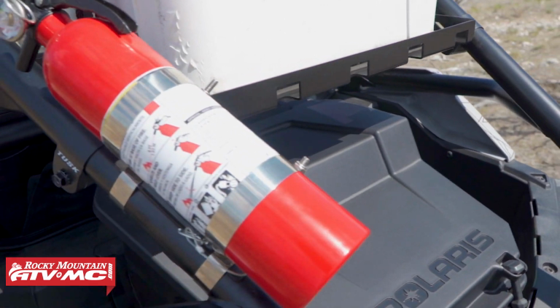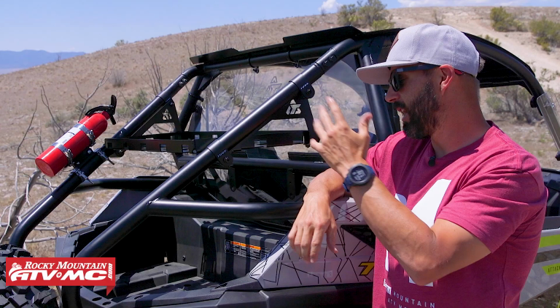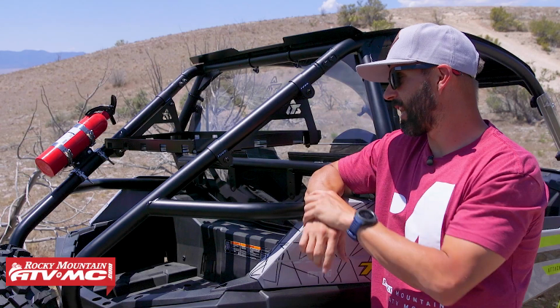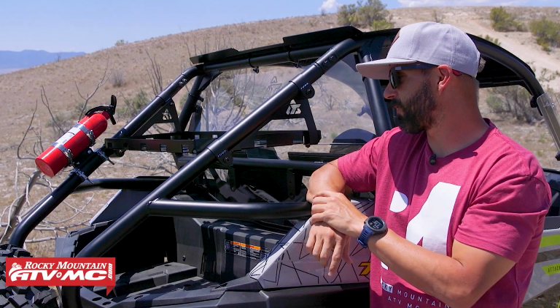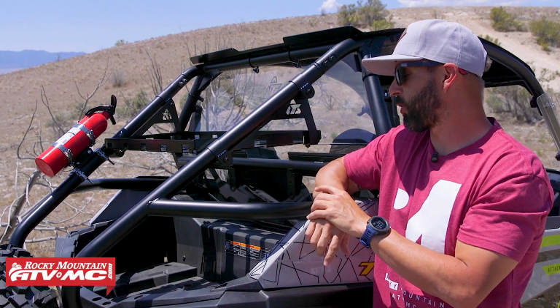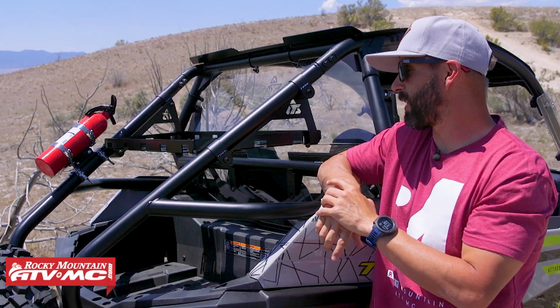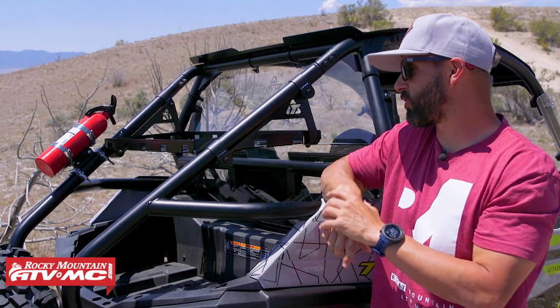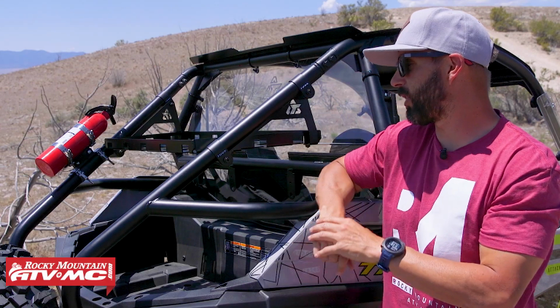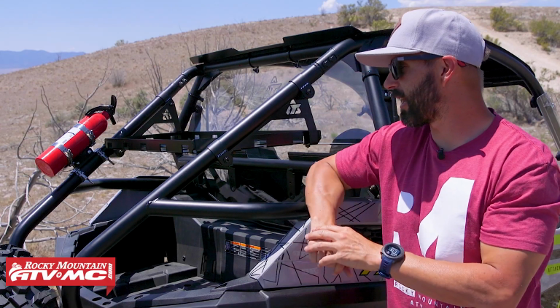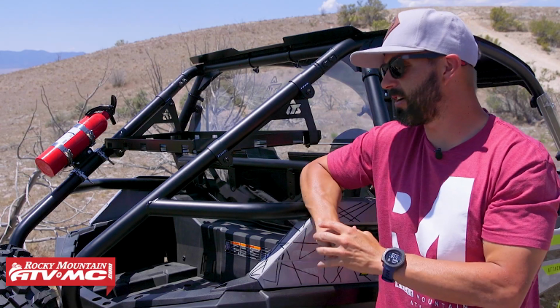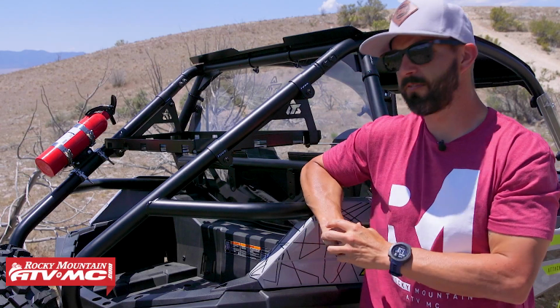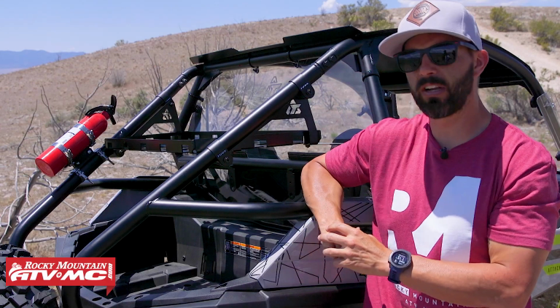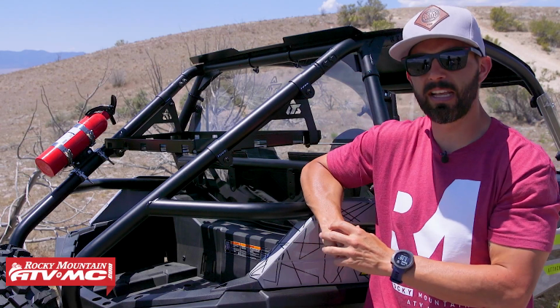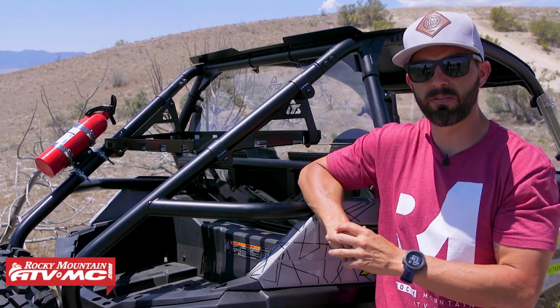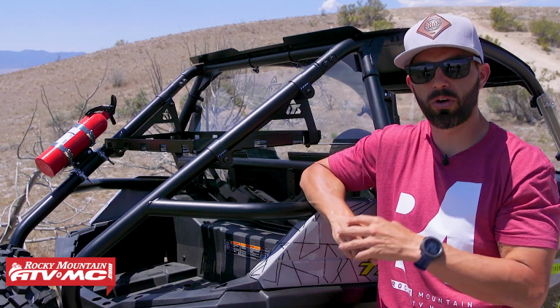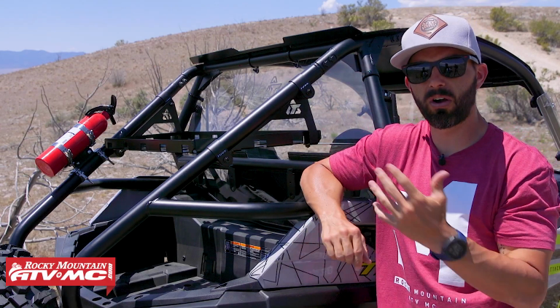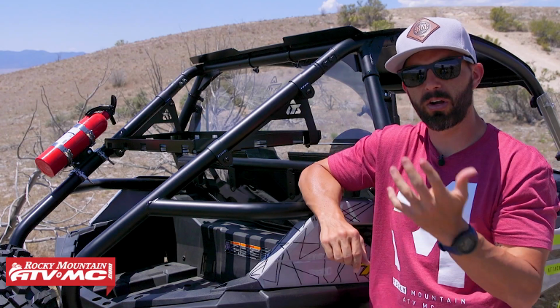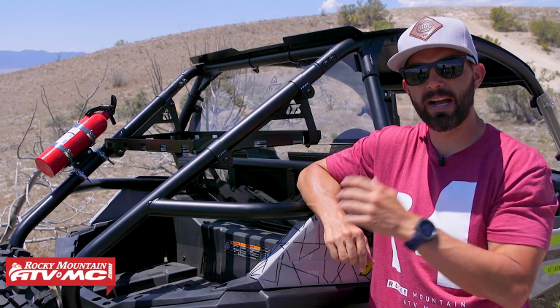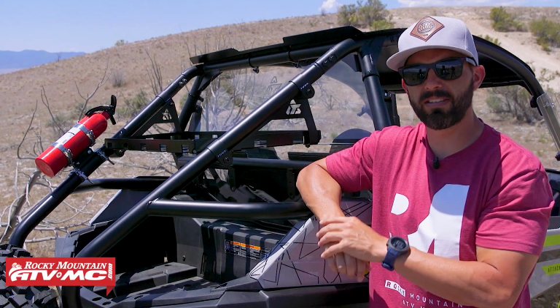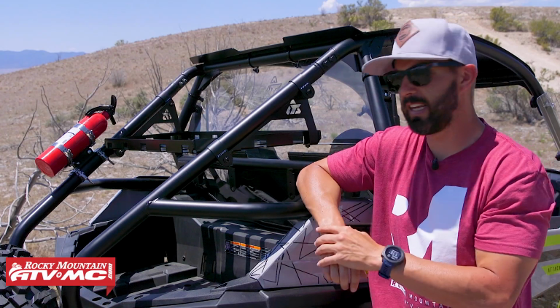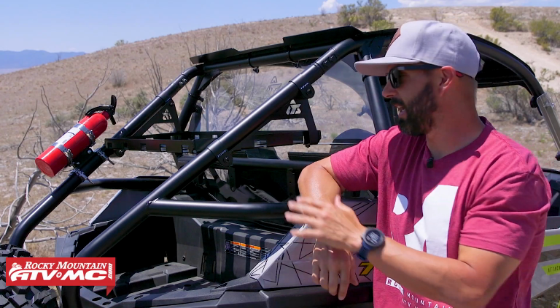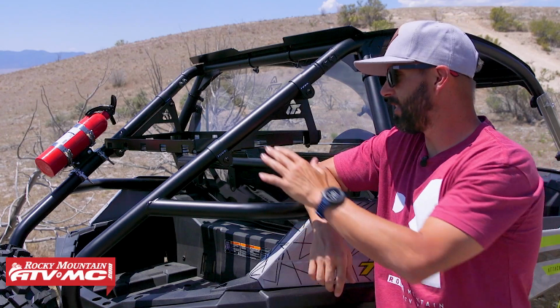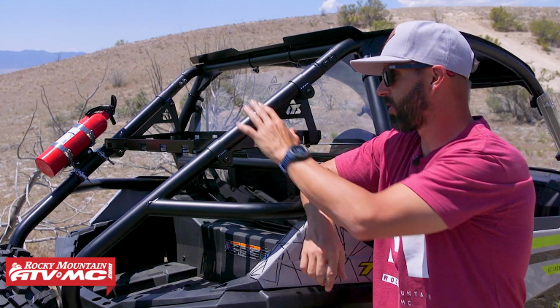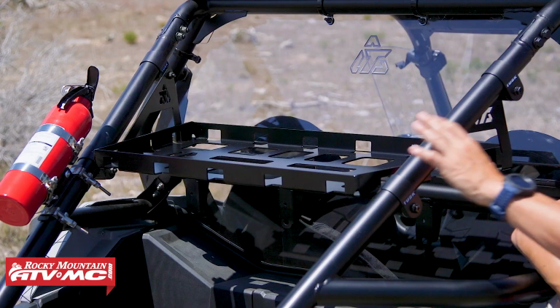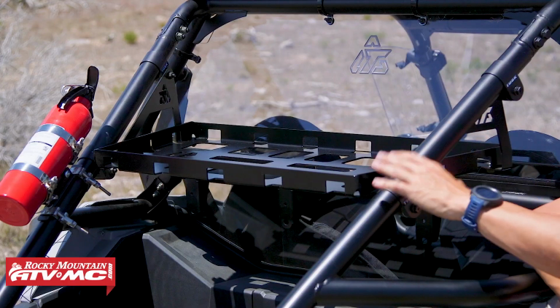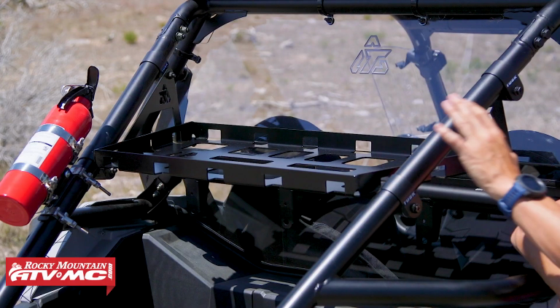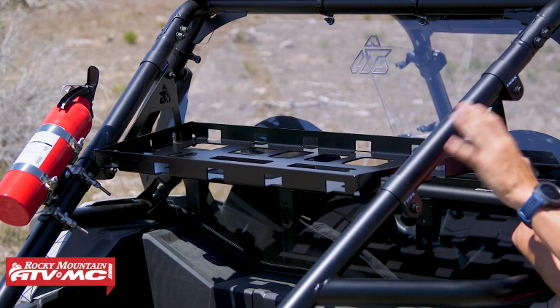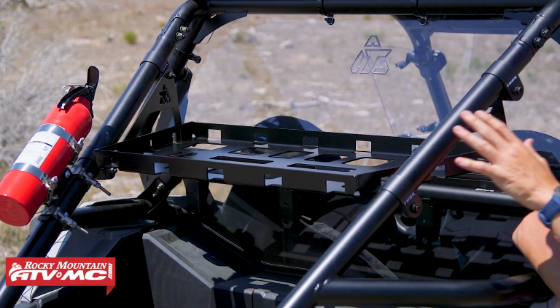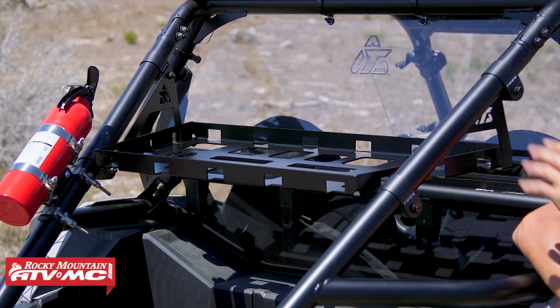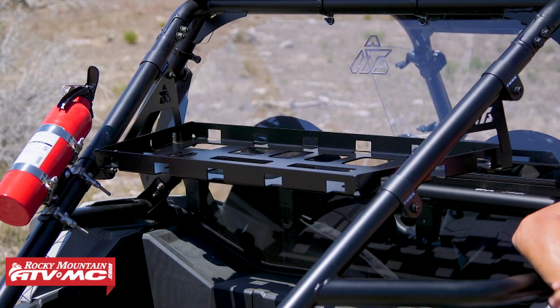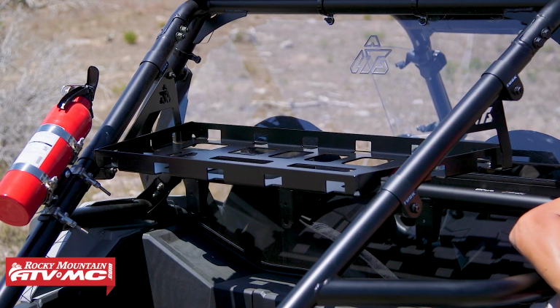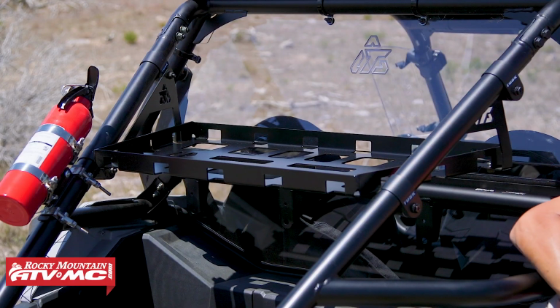So again, for the Razor Trail 900, if you're looking to get some more cargo capacity, this cargo rack is the perfect way to do that.